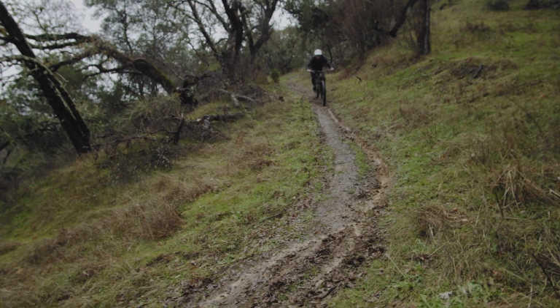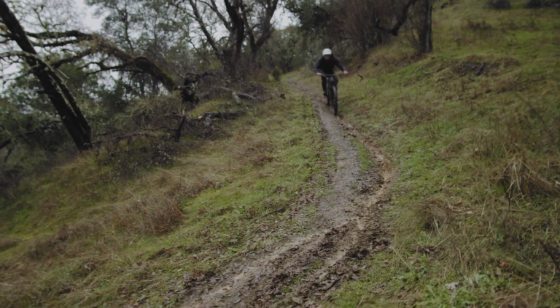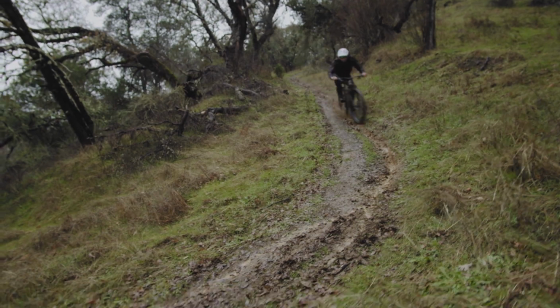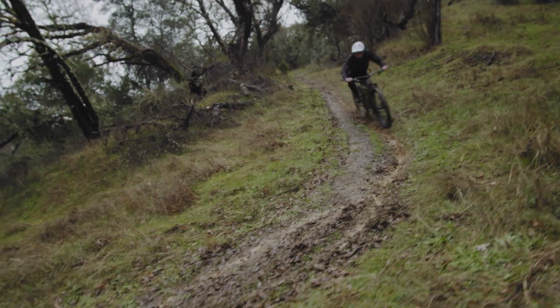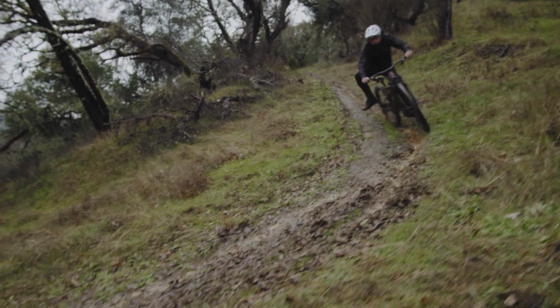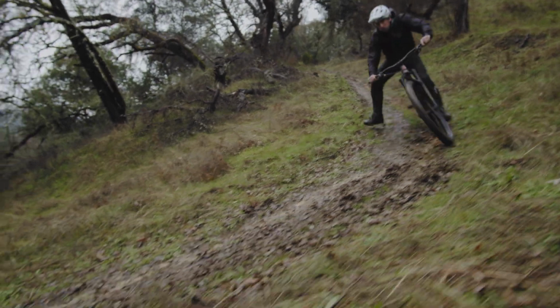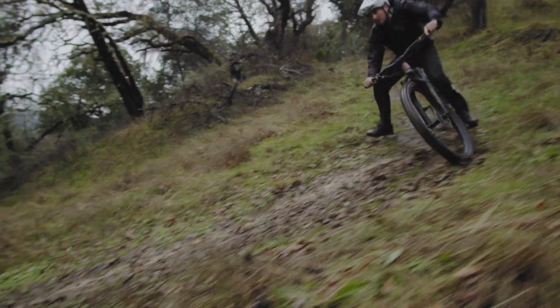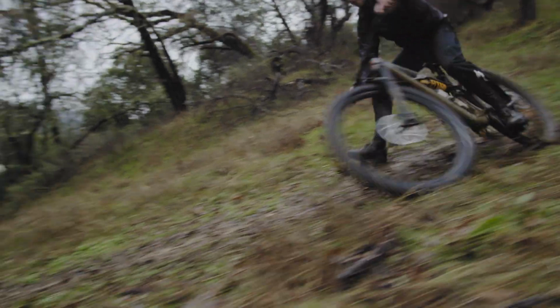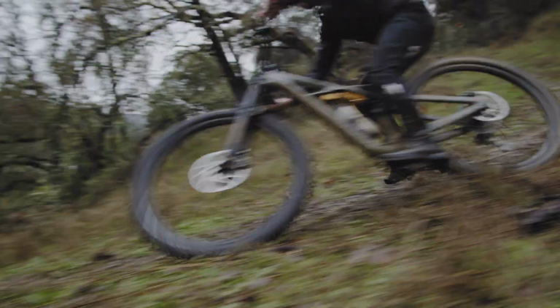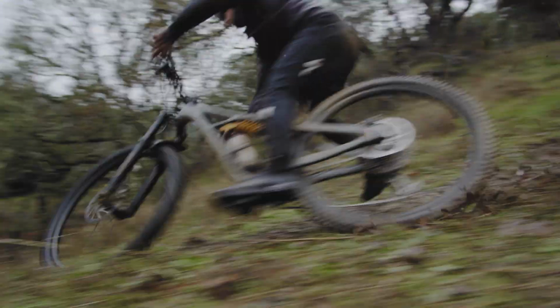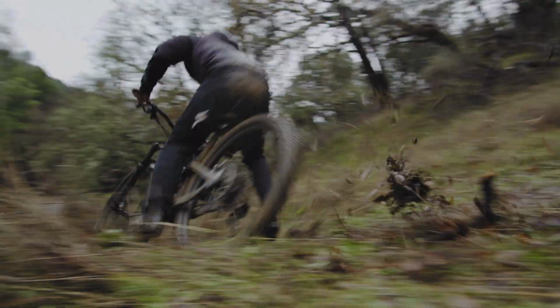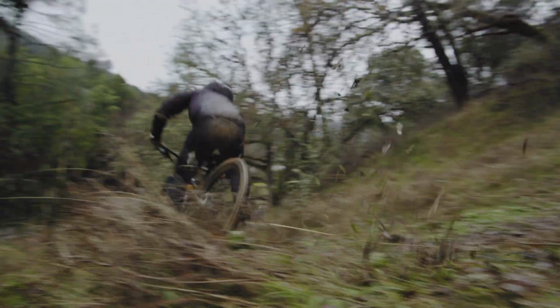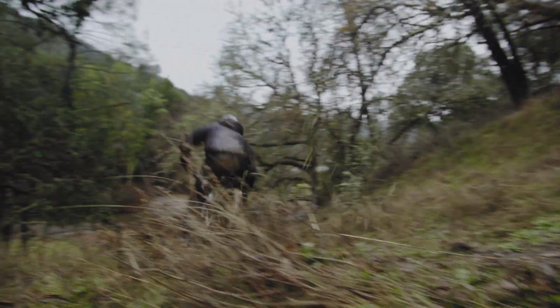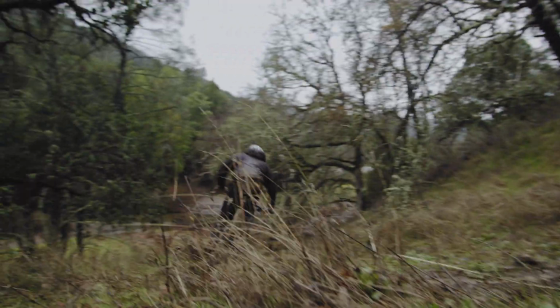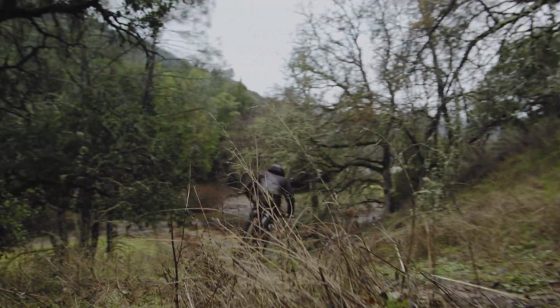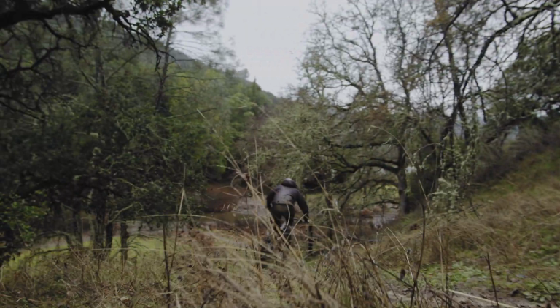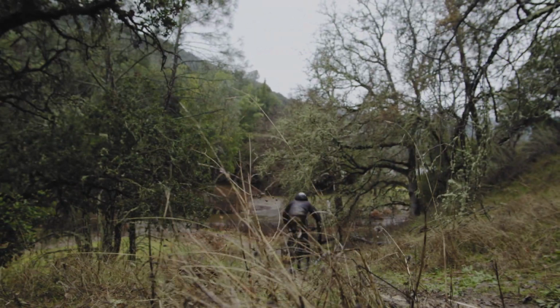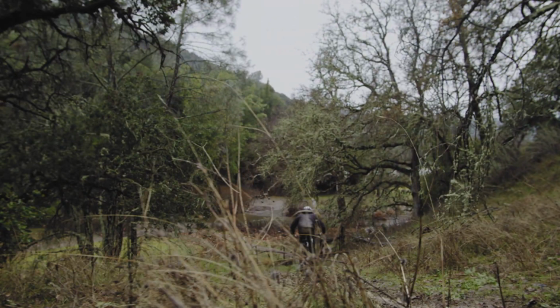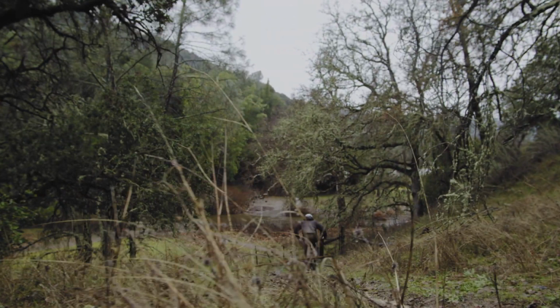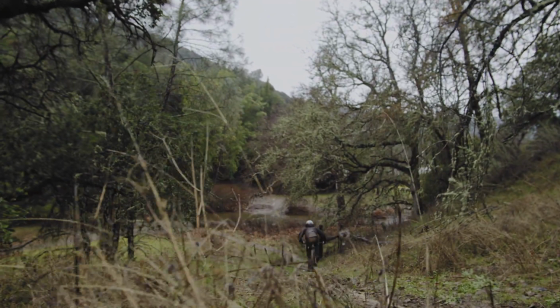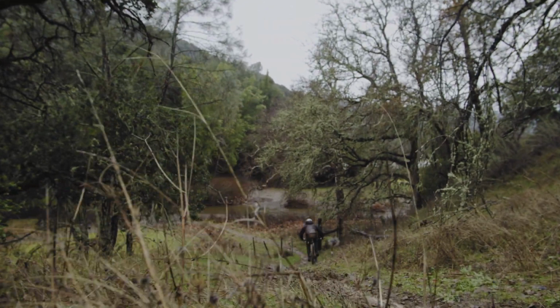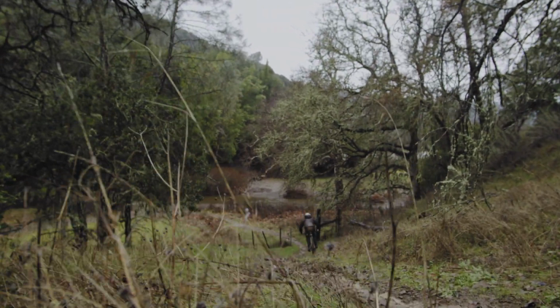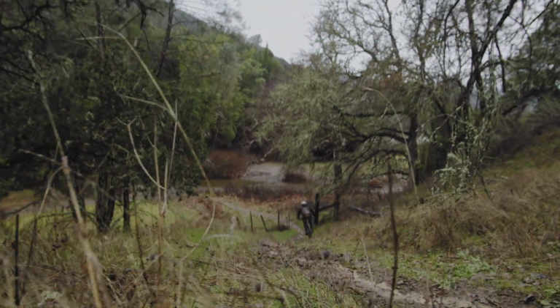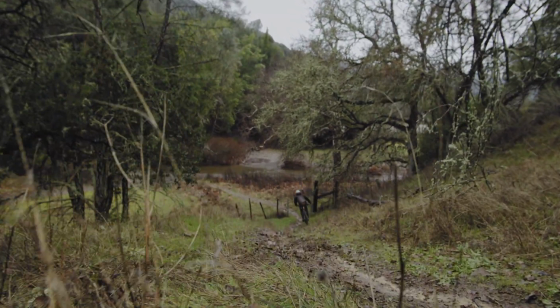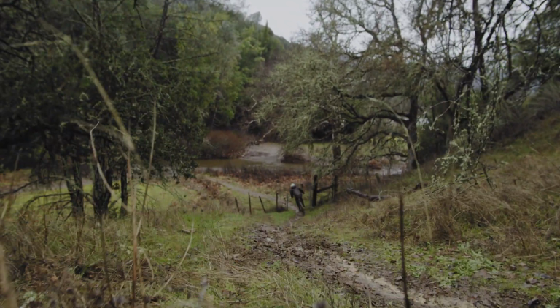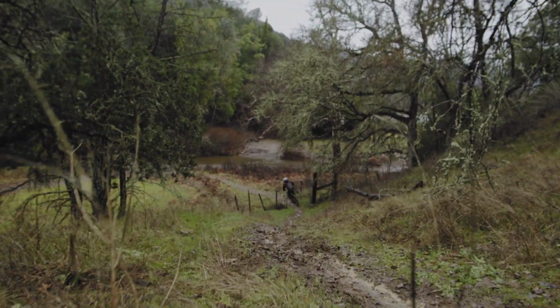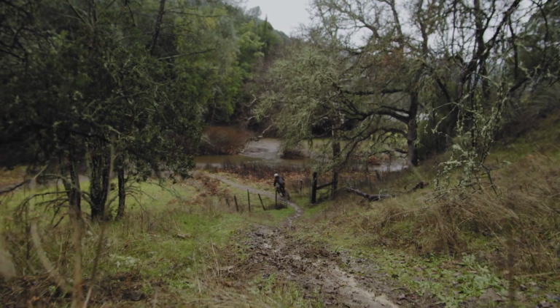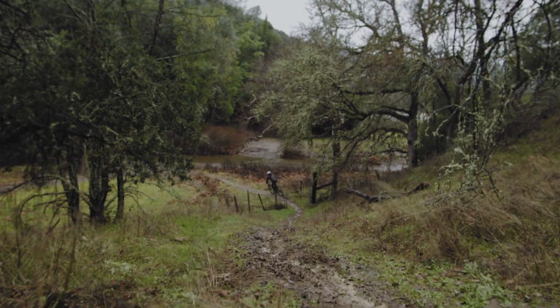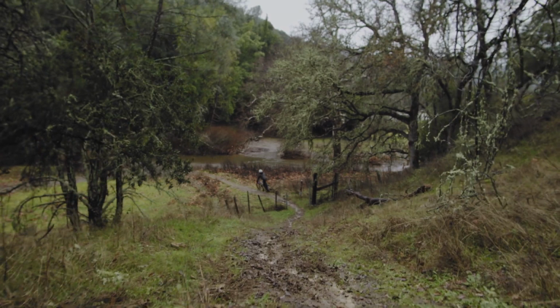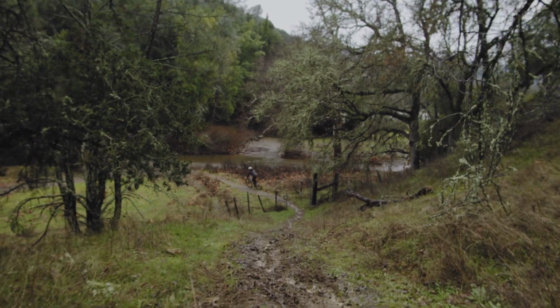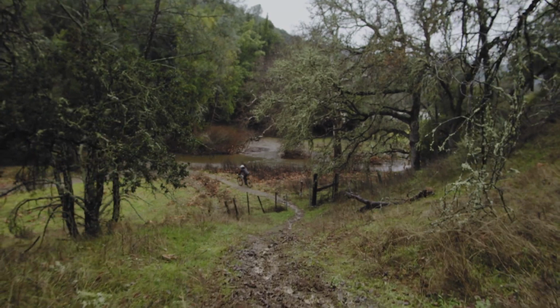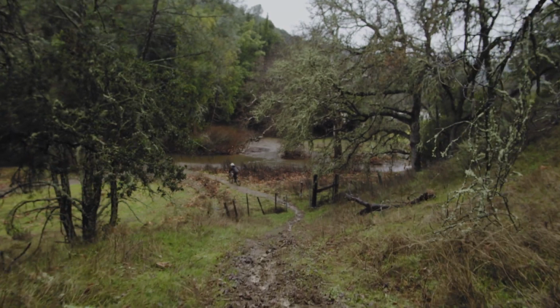Whatever your type of riding, Specialized Tires has a tread compound designed to give you the speed, traction, and control you need.